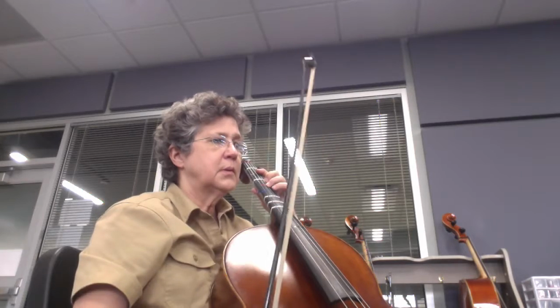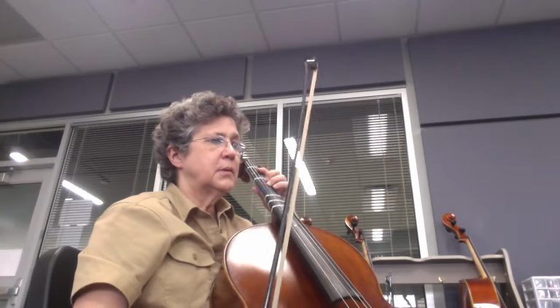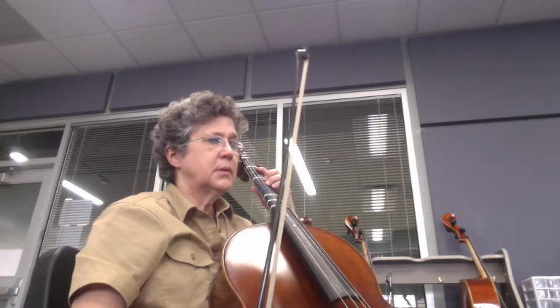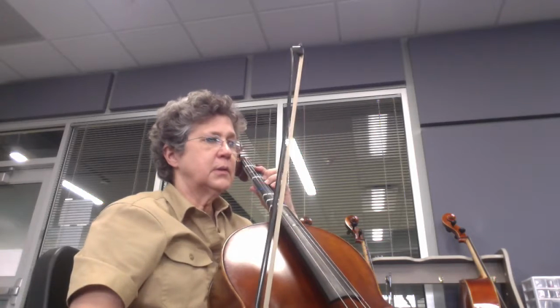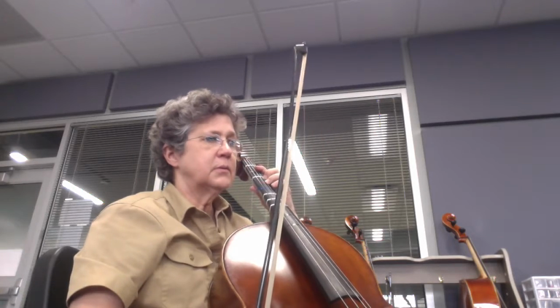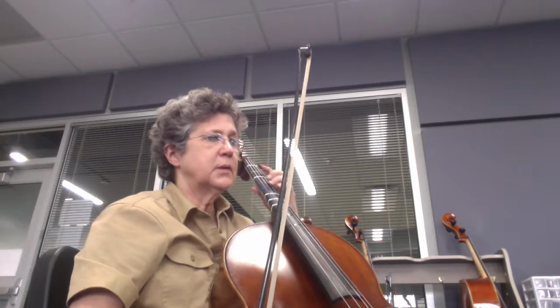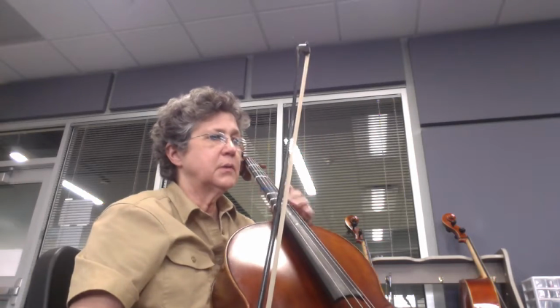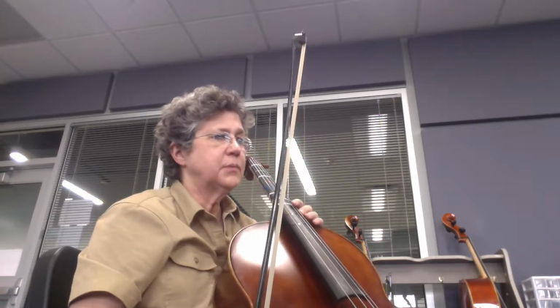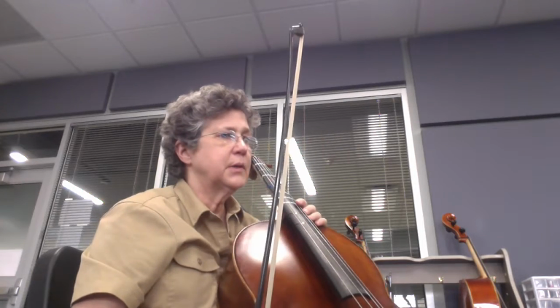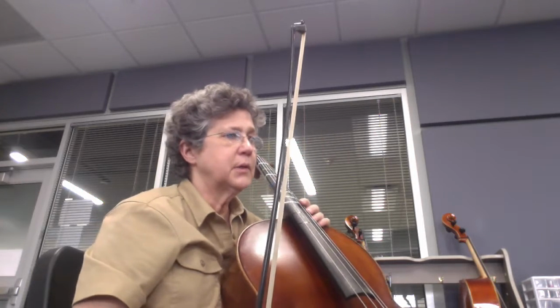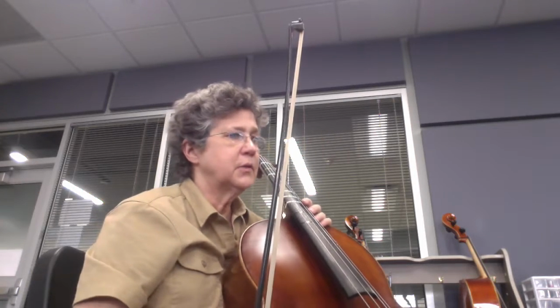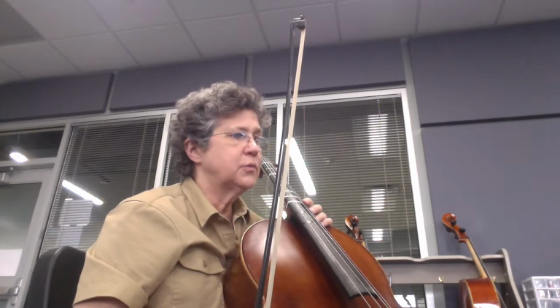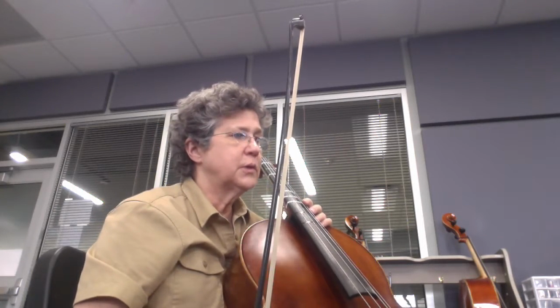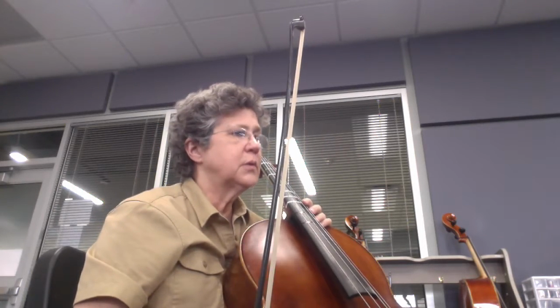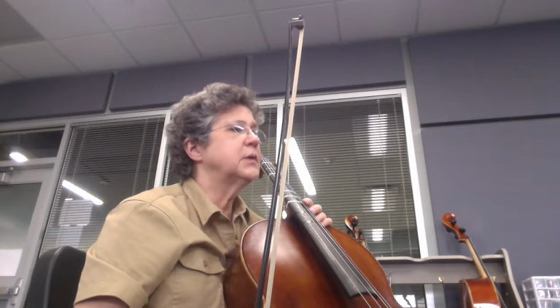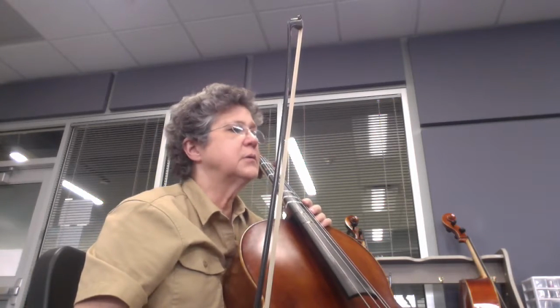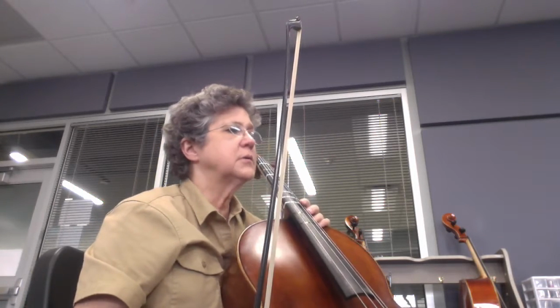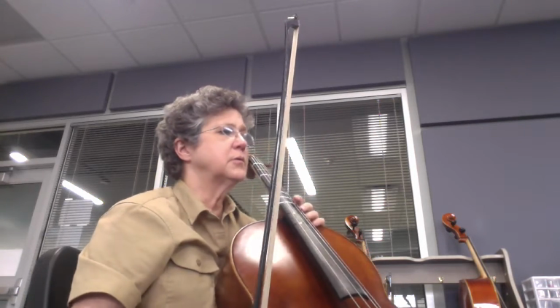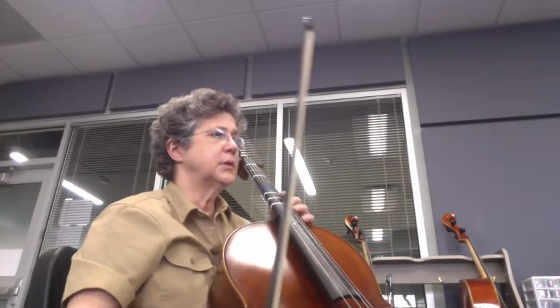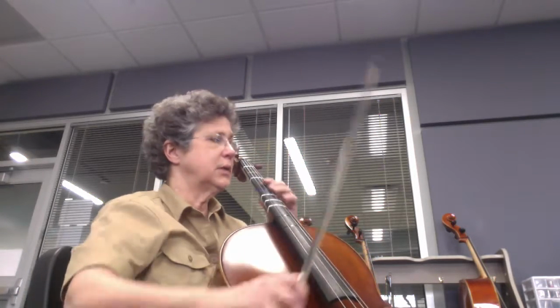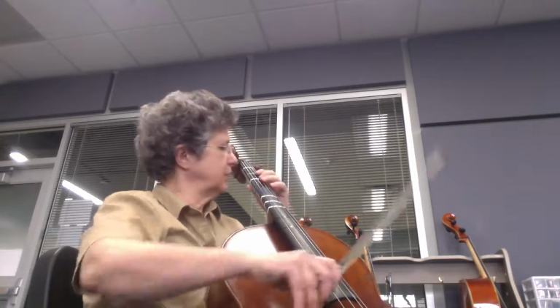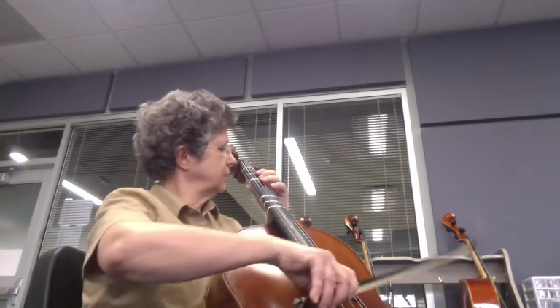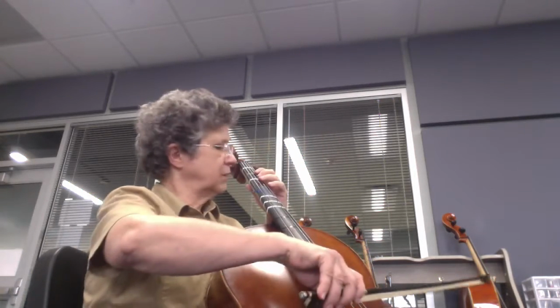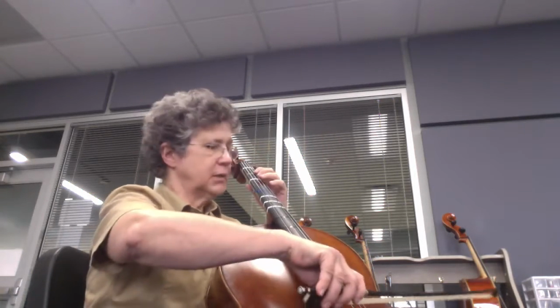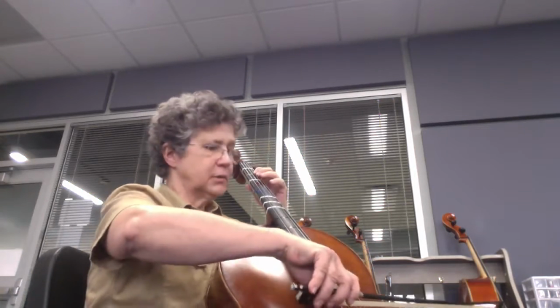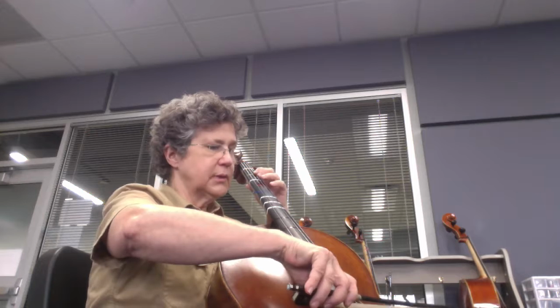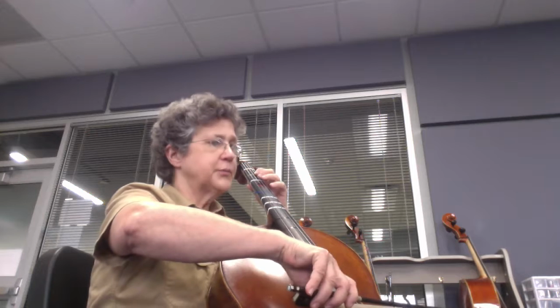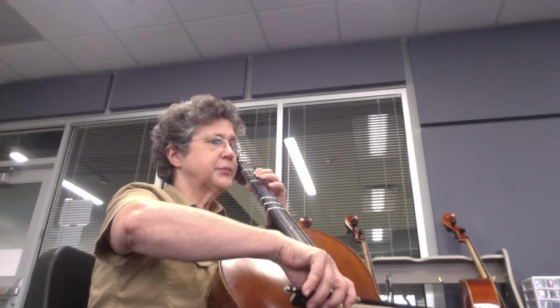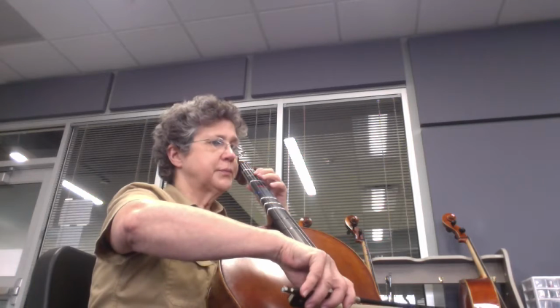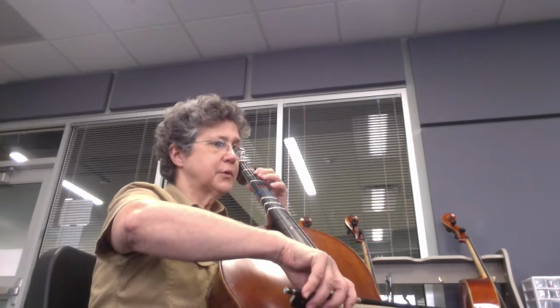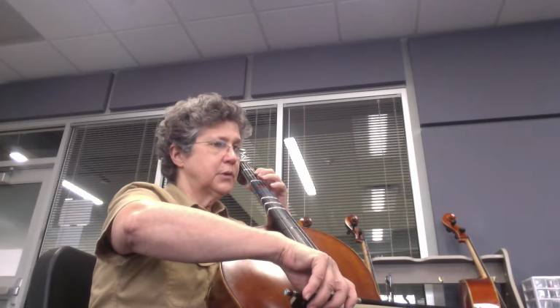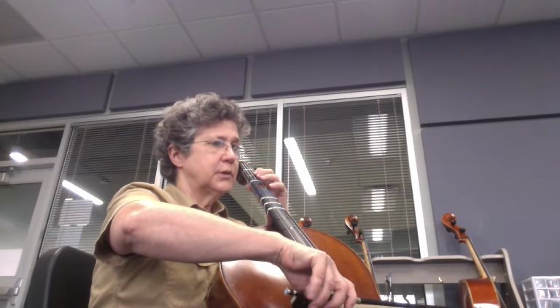Okay, so now I'm going to play measures 21 to 28 a little slow.